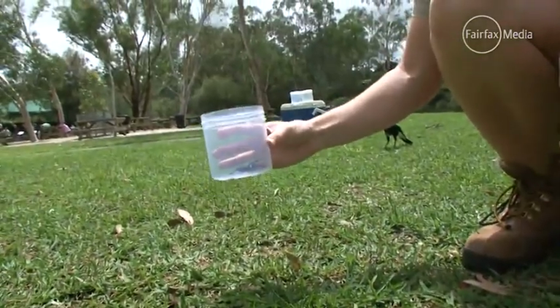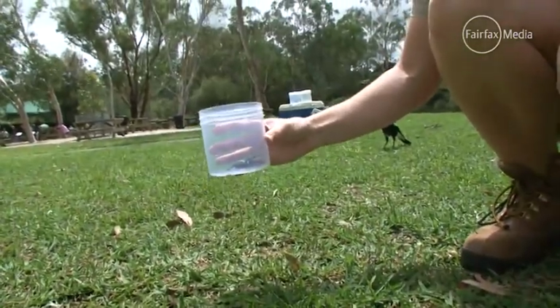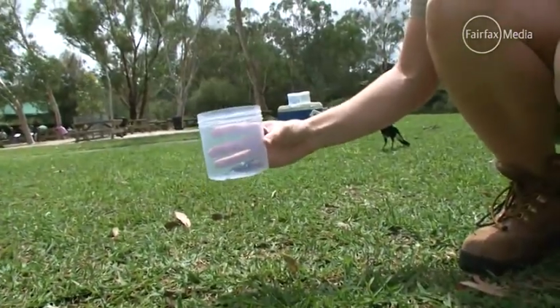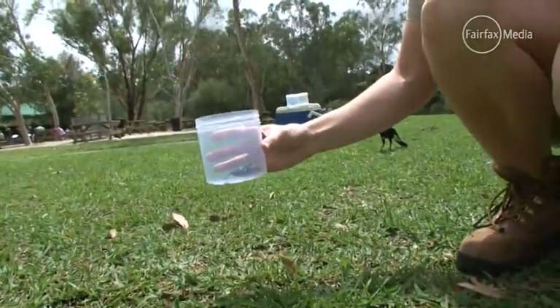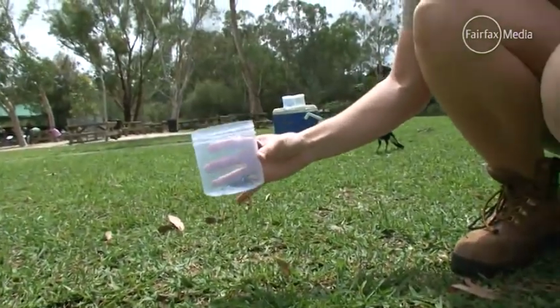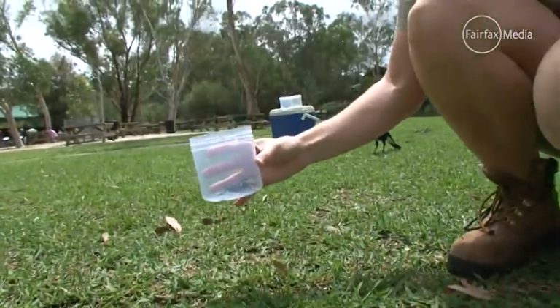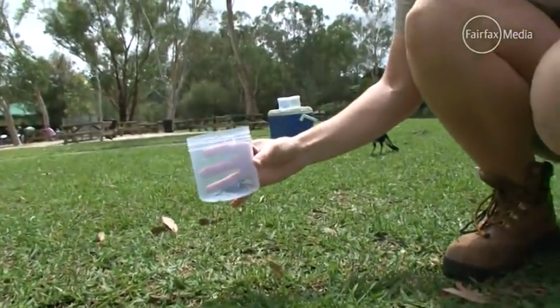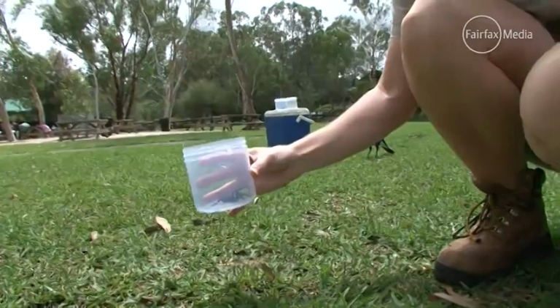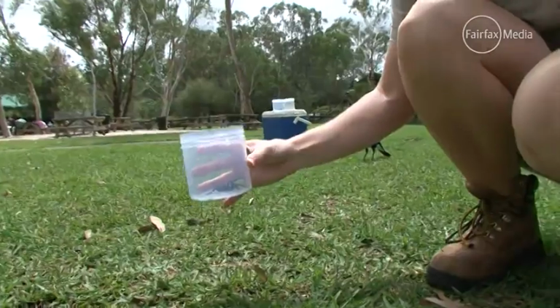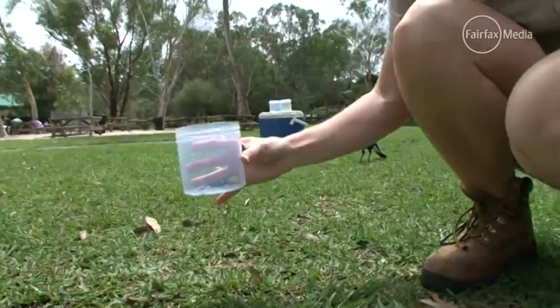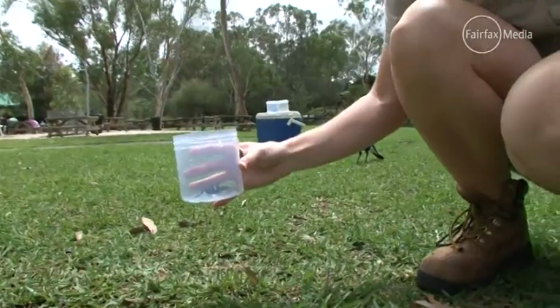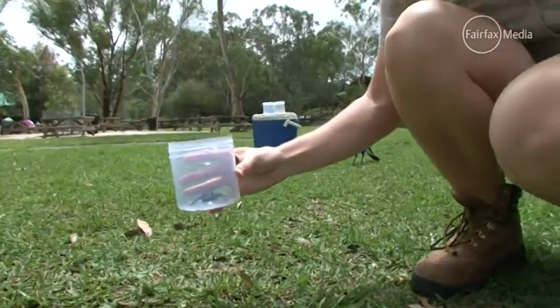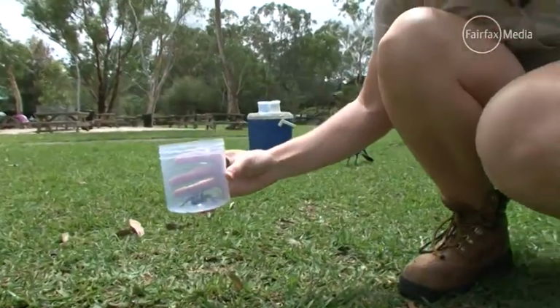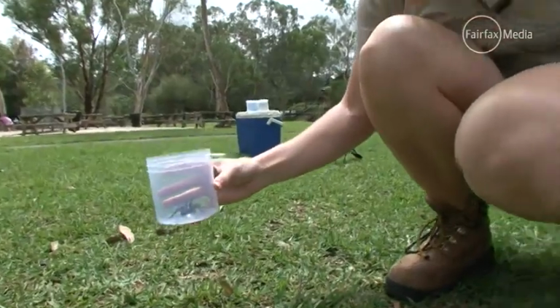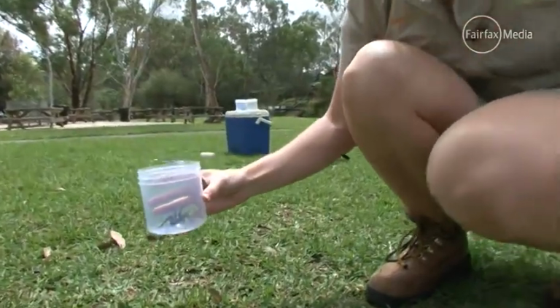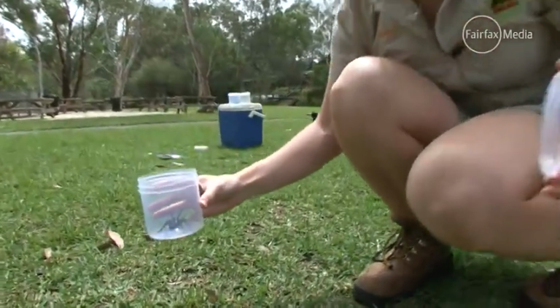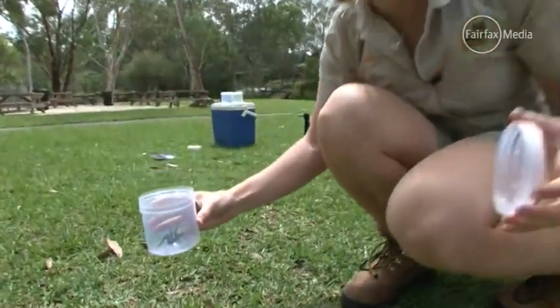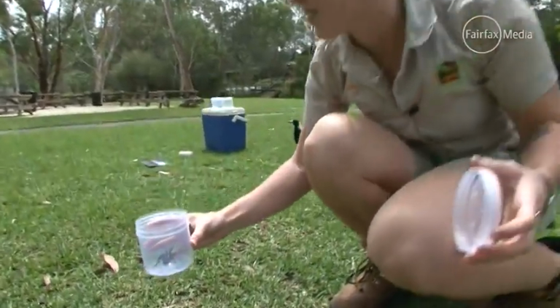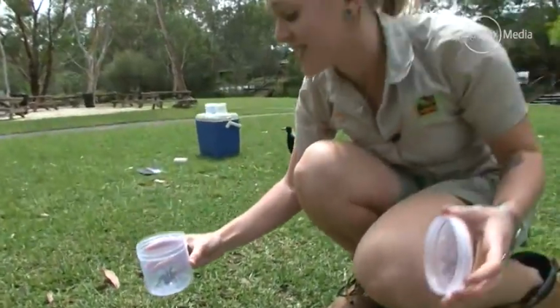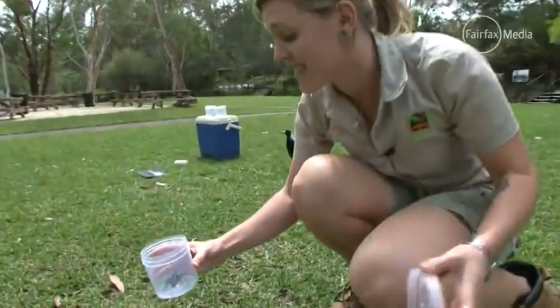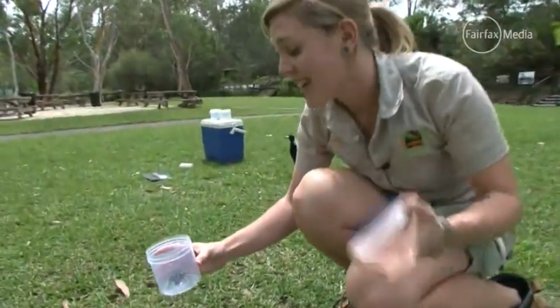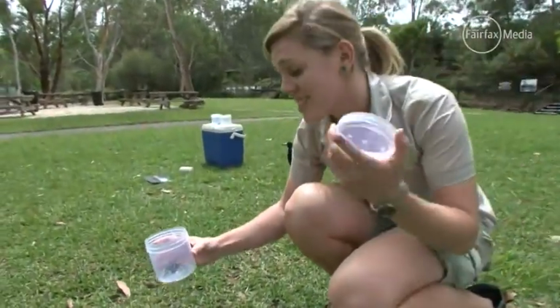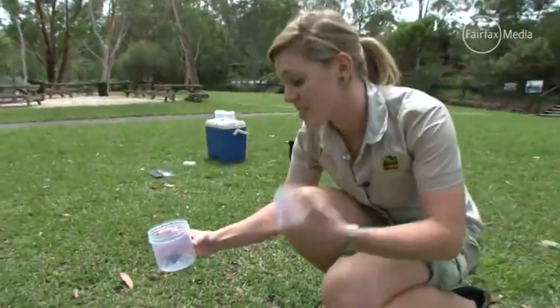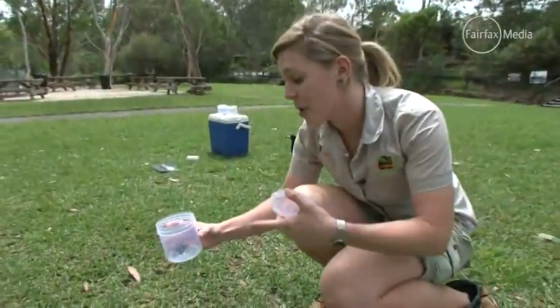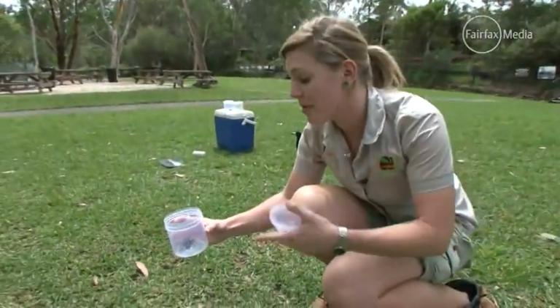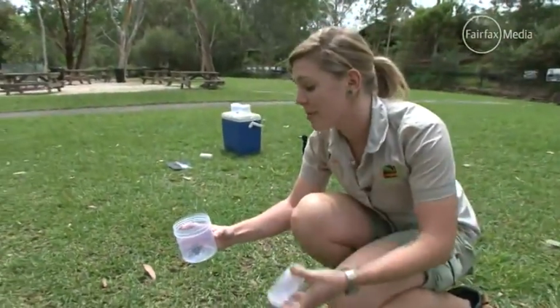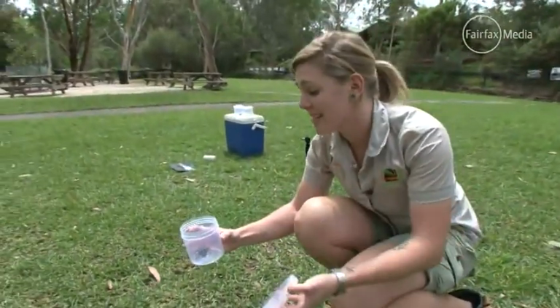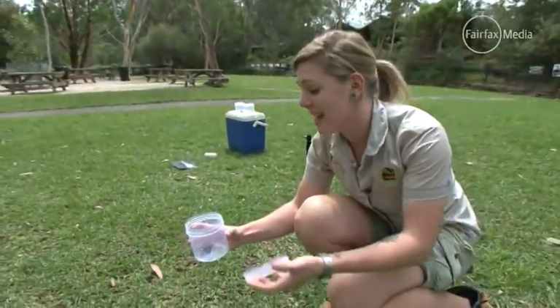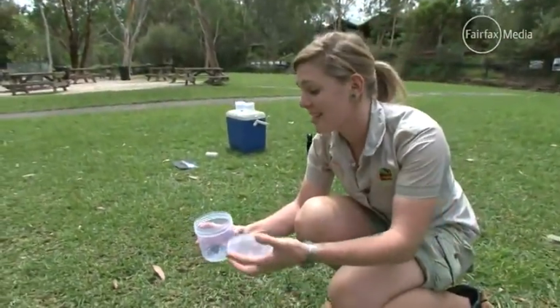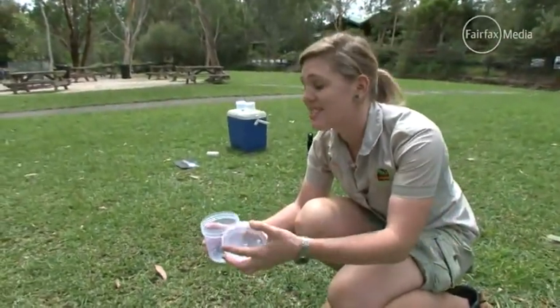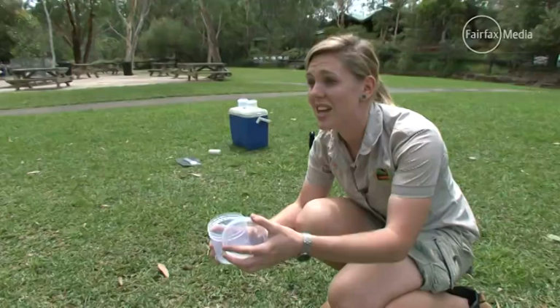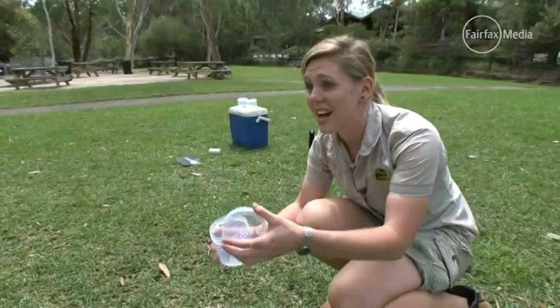They can't jump and can't climb smooth surfaces, so she won't be able to get out of the jar.